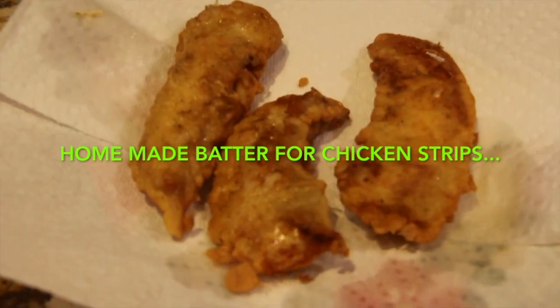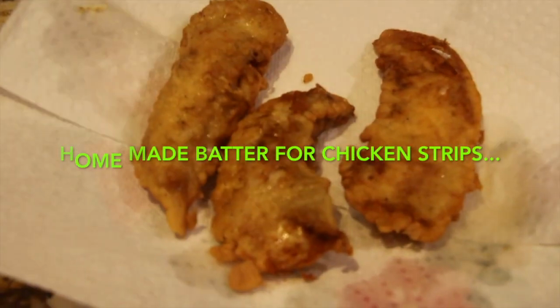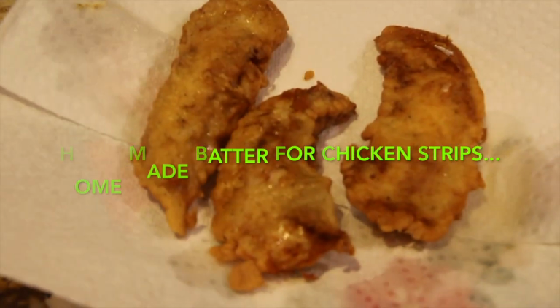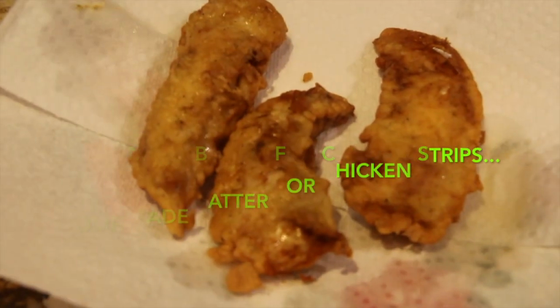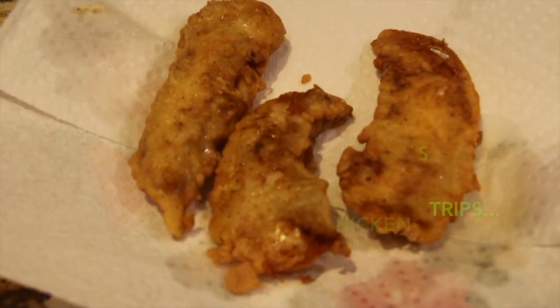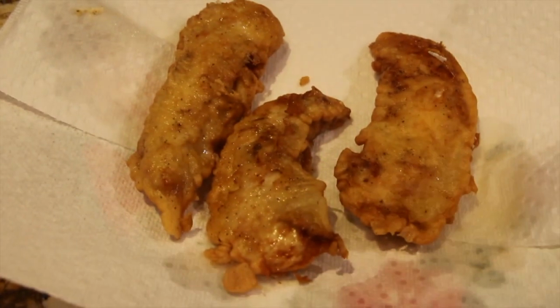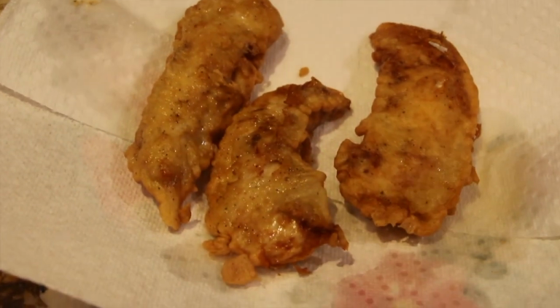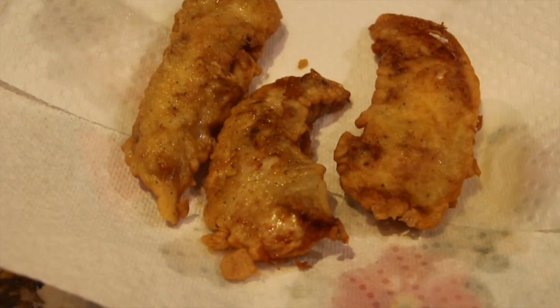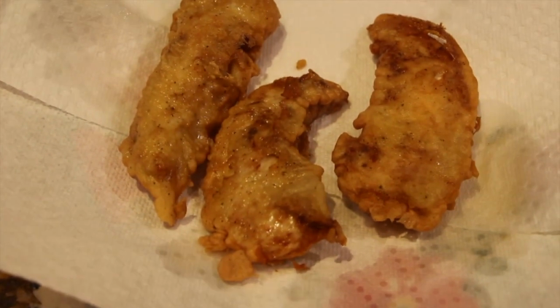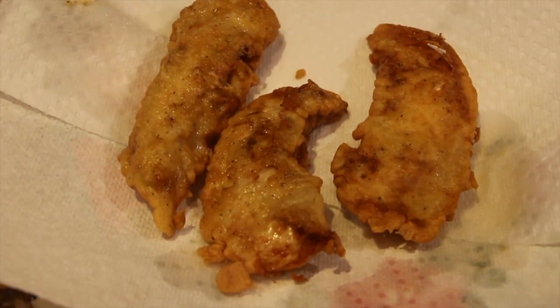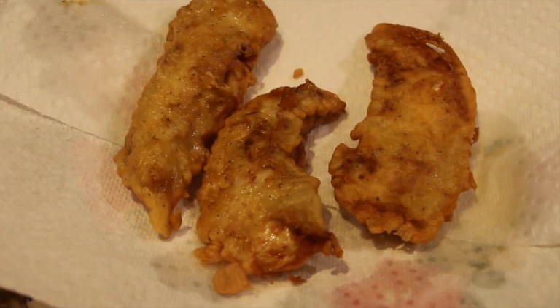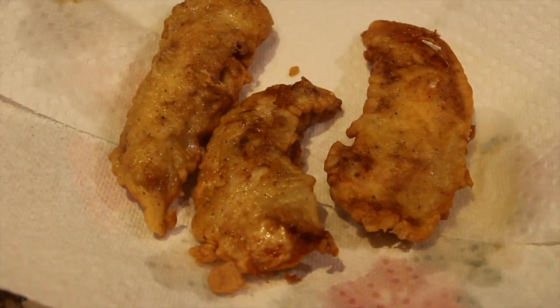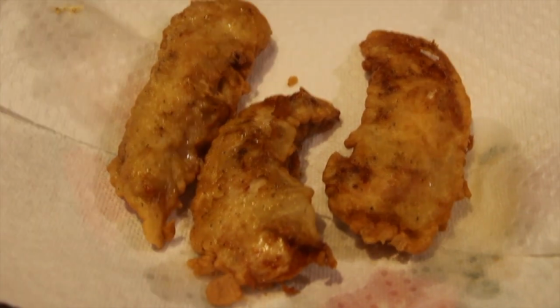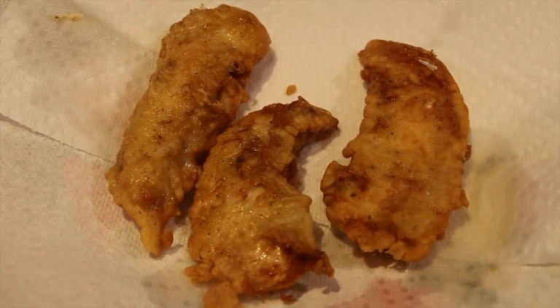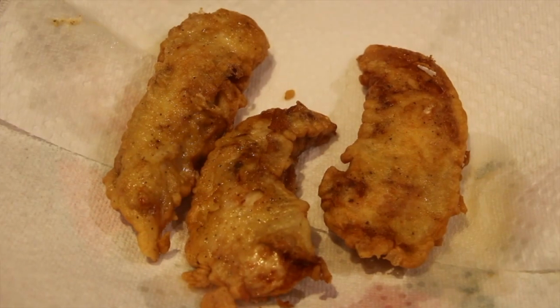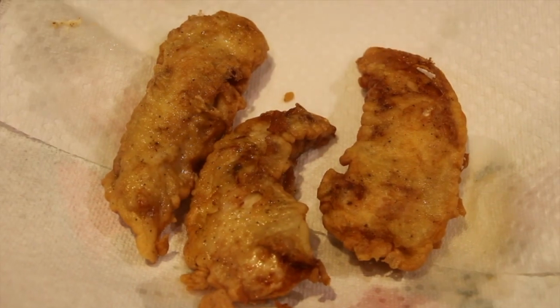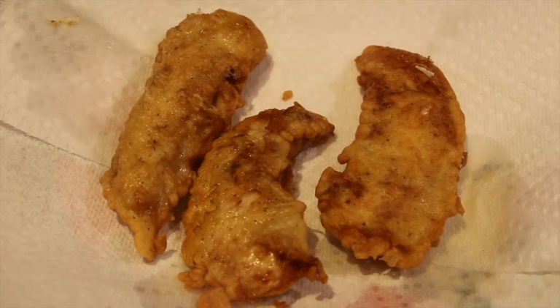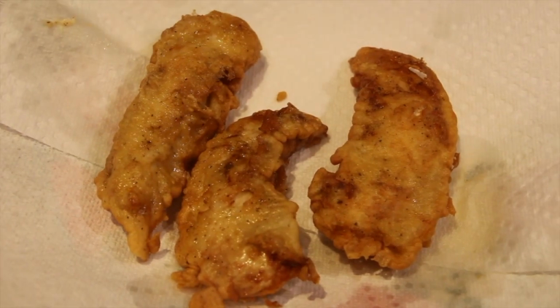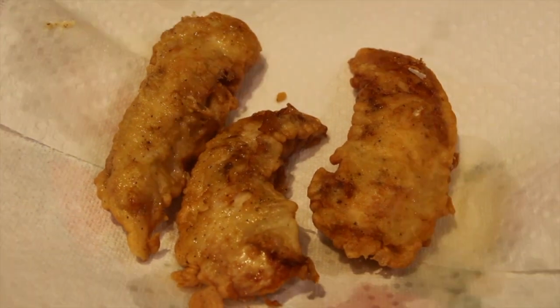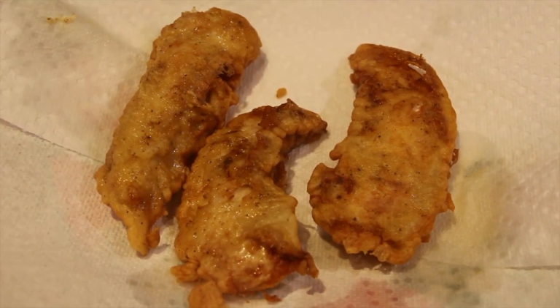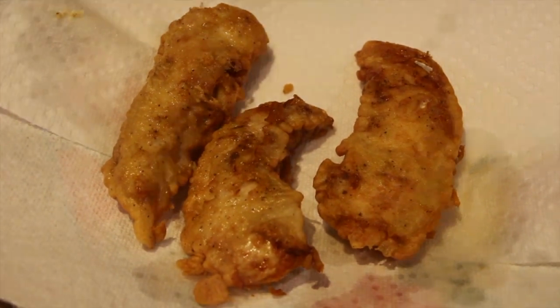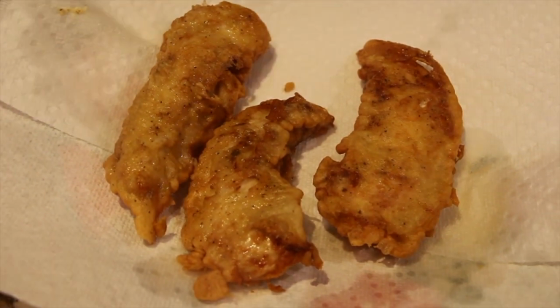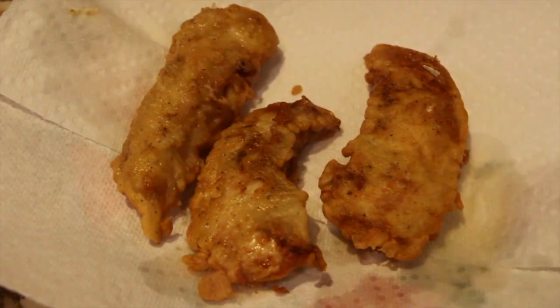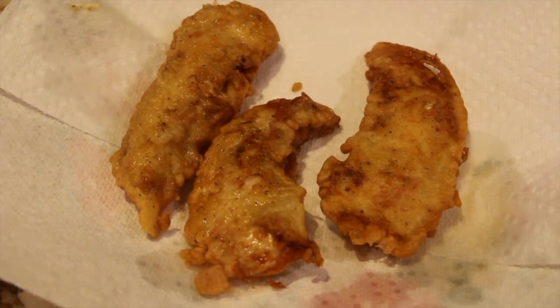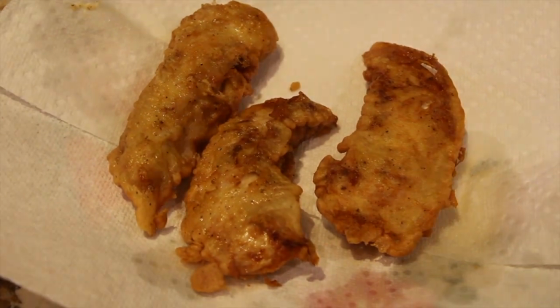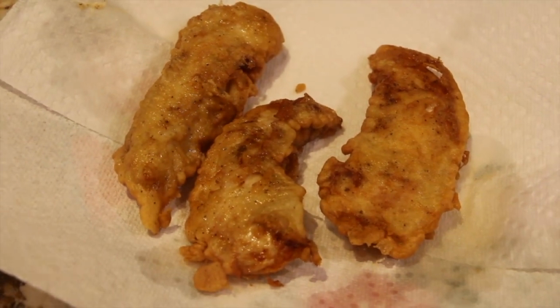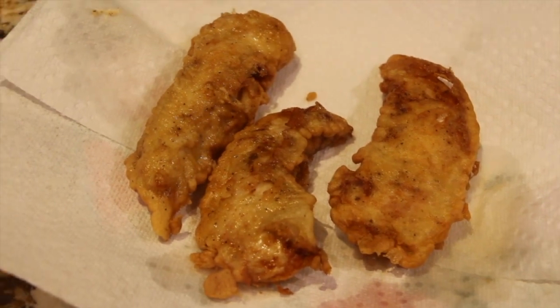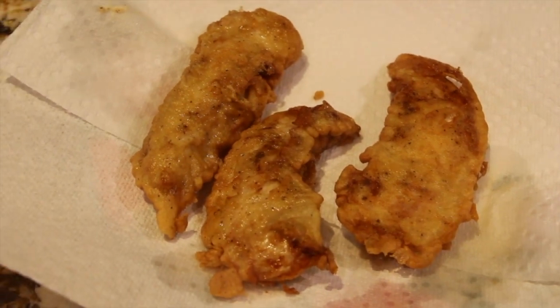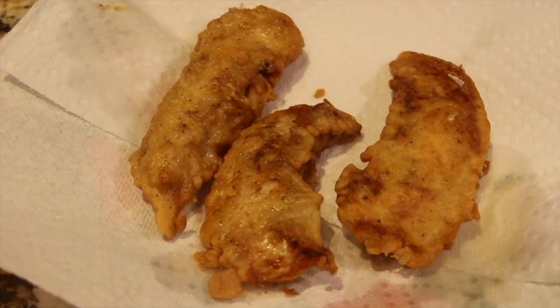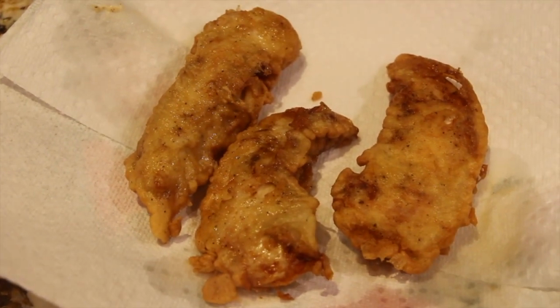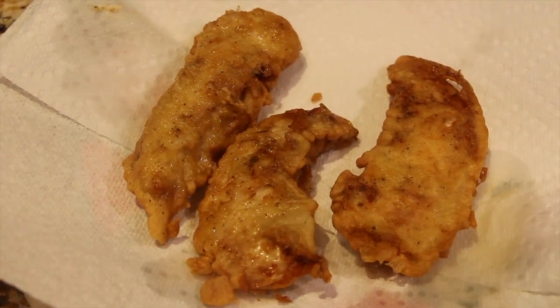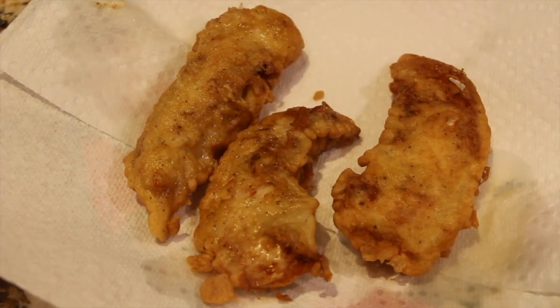Welcome to Cheryl's Home Cooking. Today I'm going to show you how I make my chicken strips. They're really good, so let's get started.